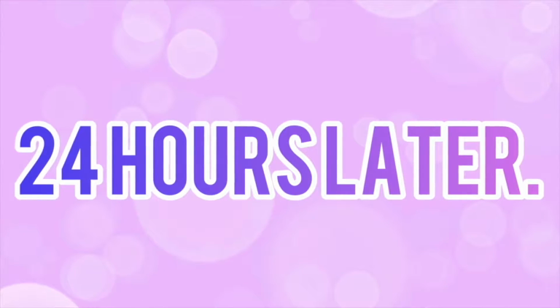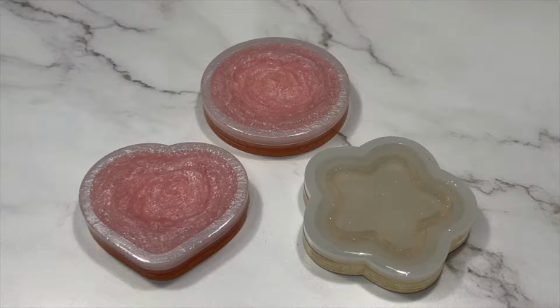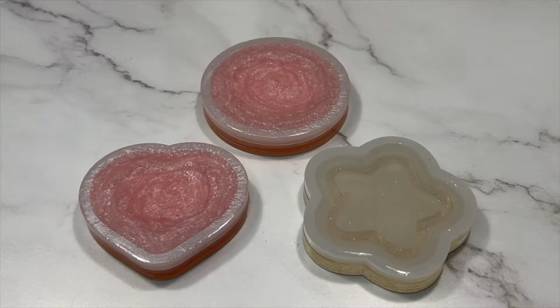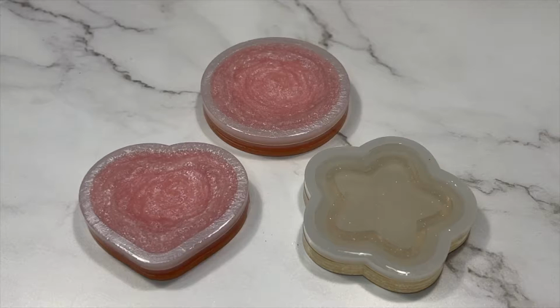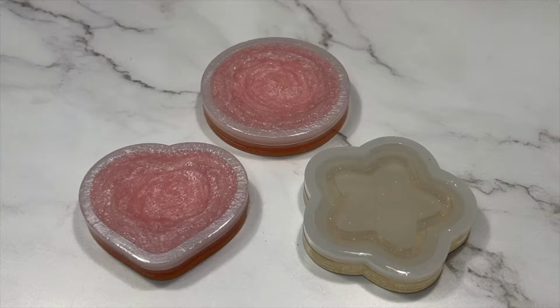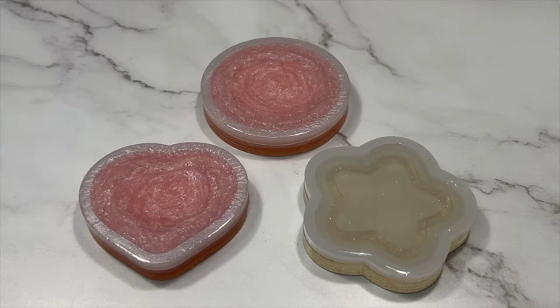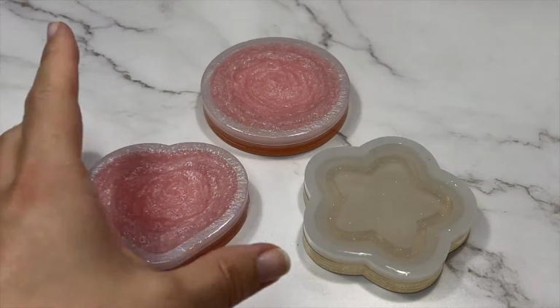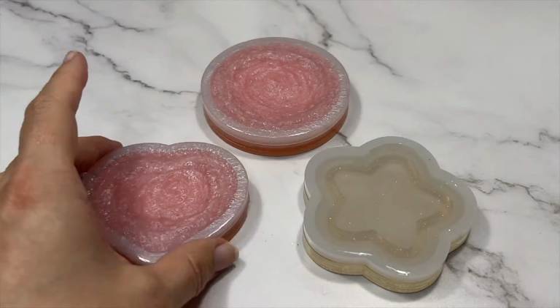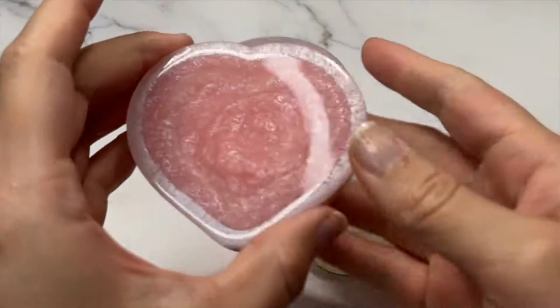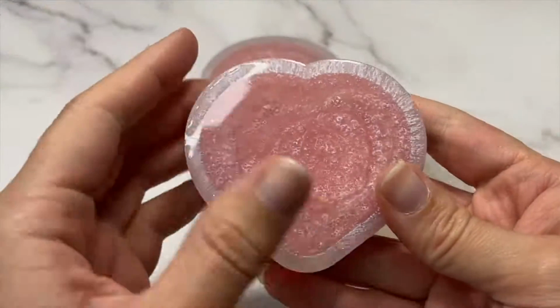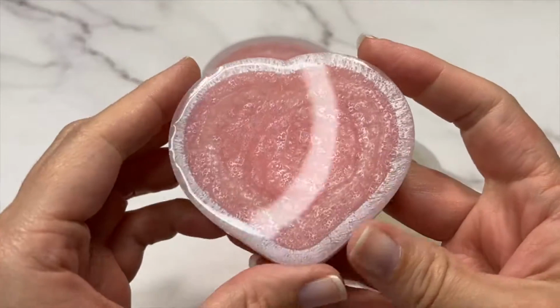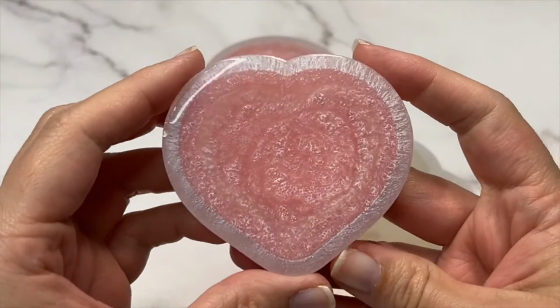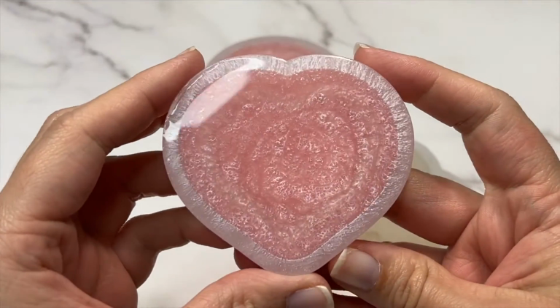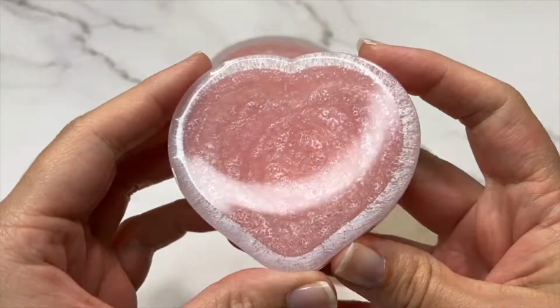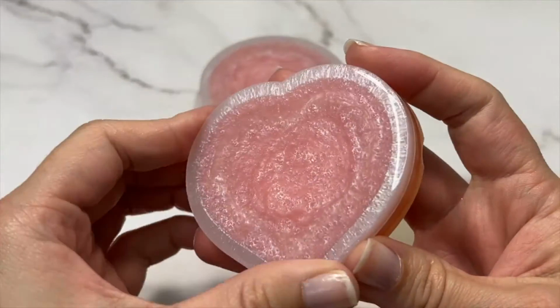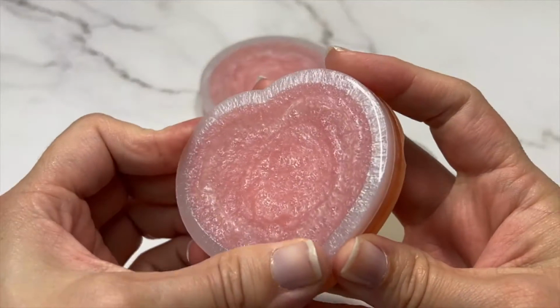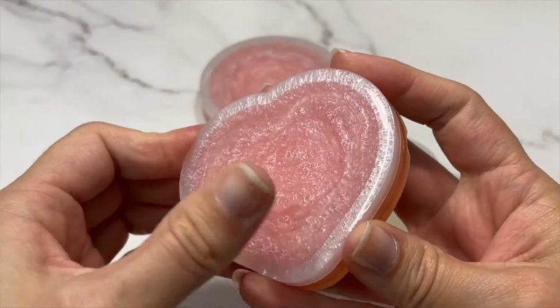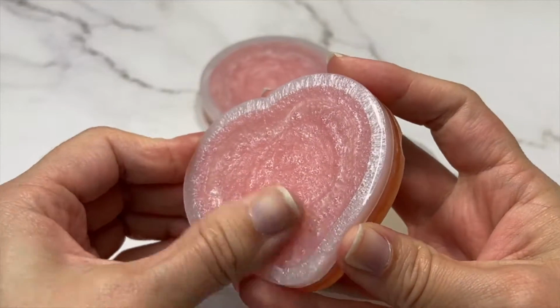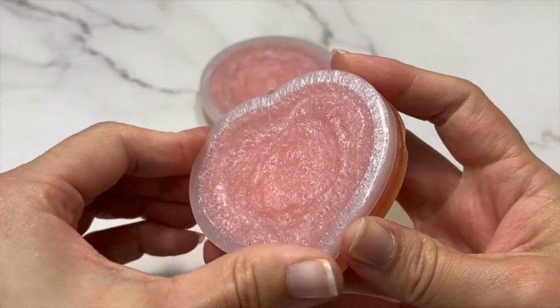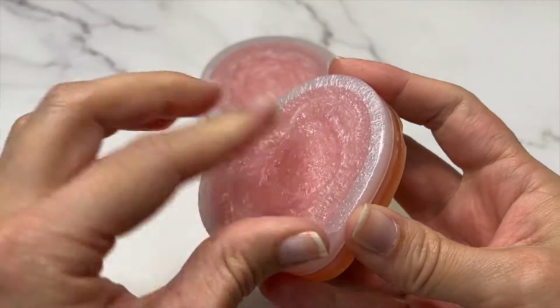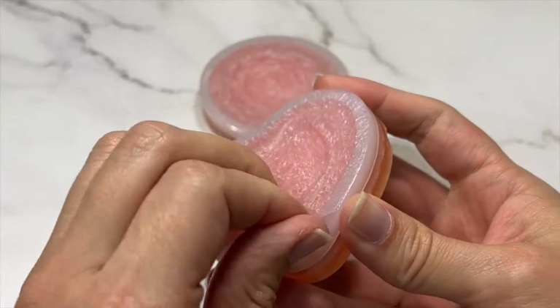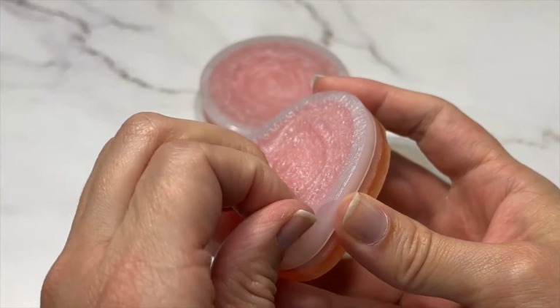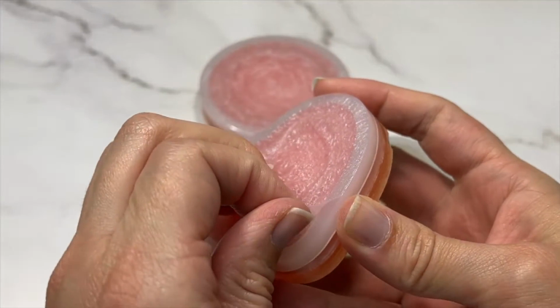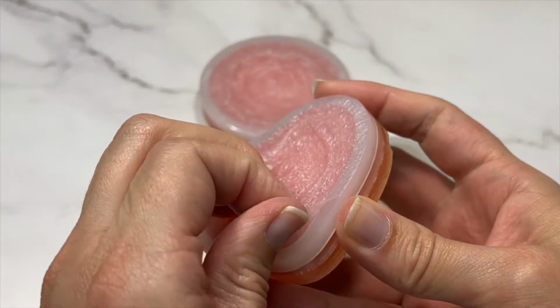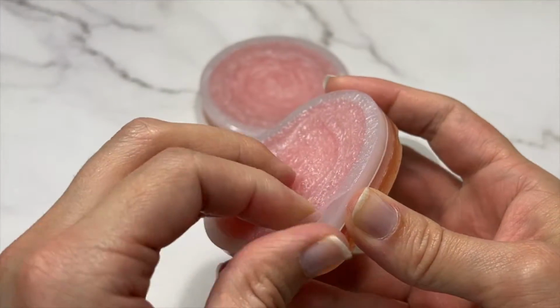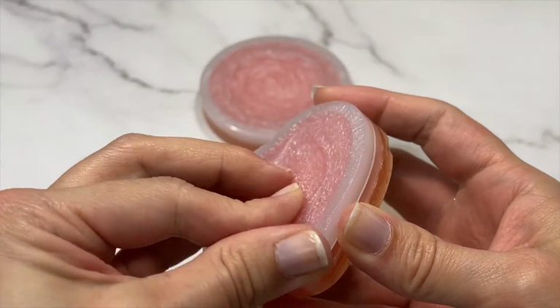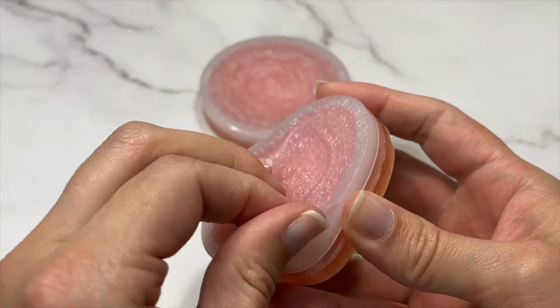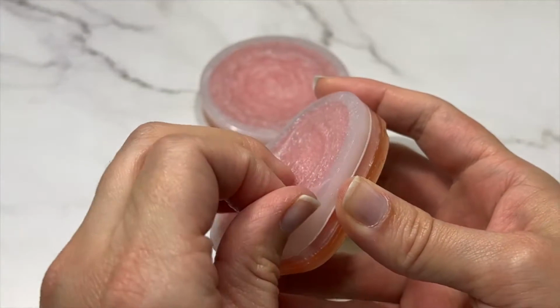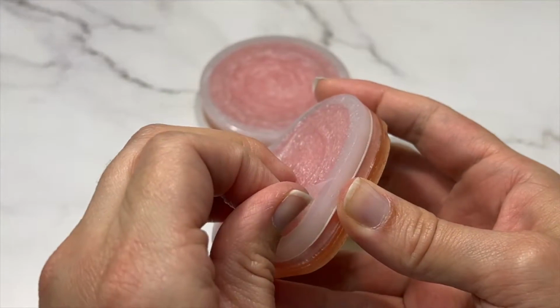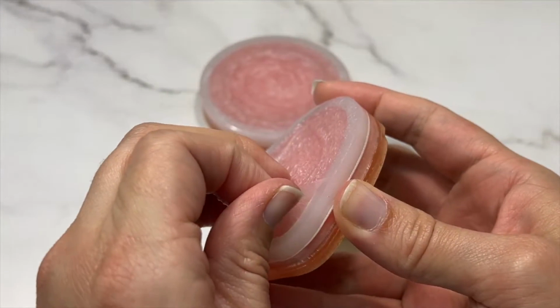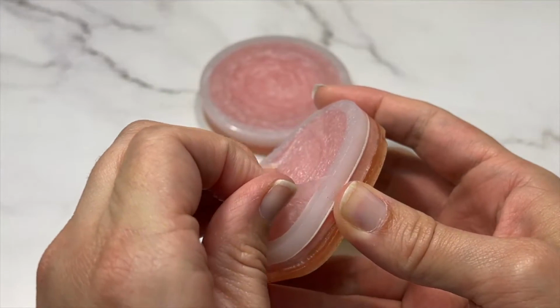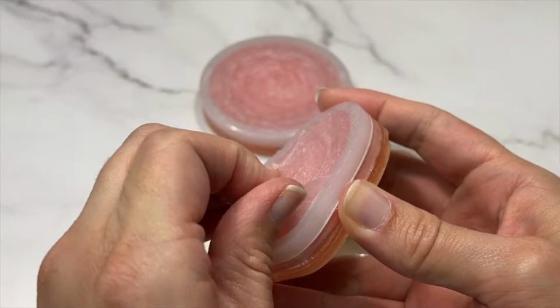It's now the next day and it's time to remove the molds from the blanks to see how they turned out. It's time to de-mold the molds.